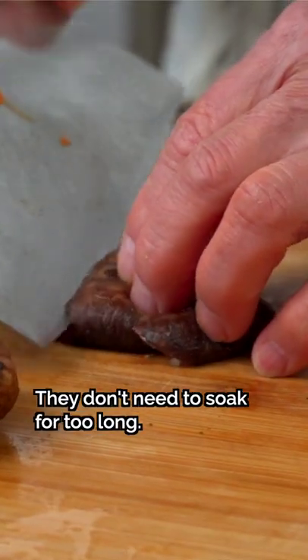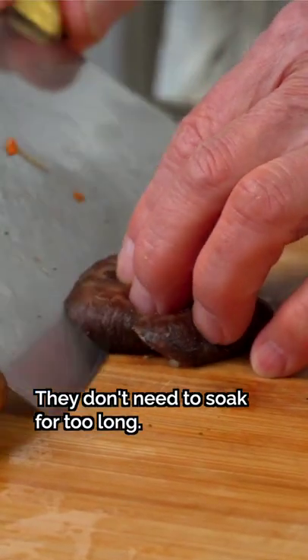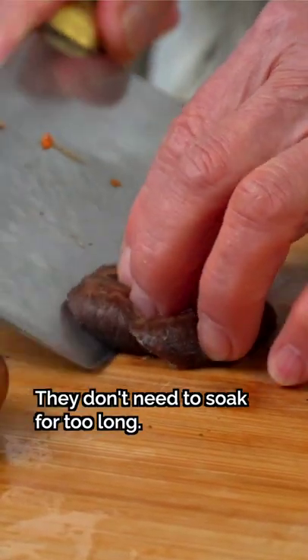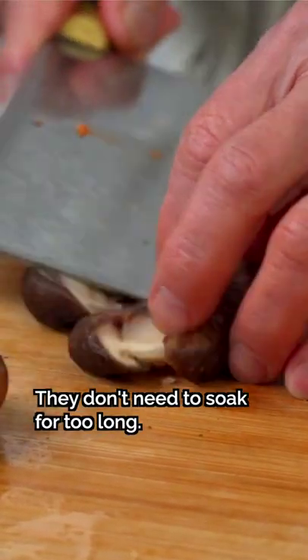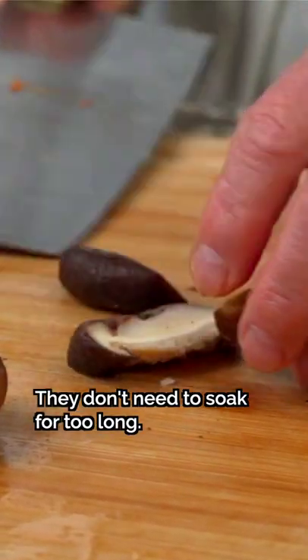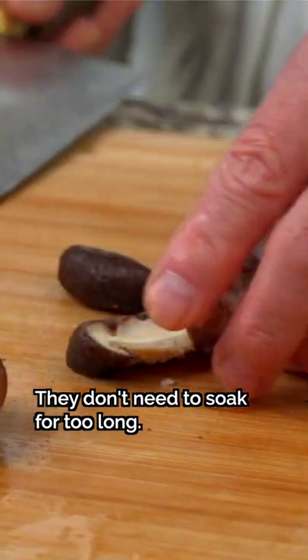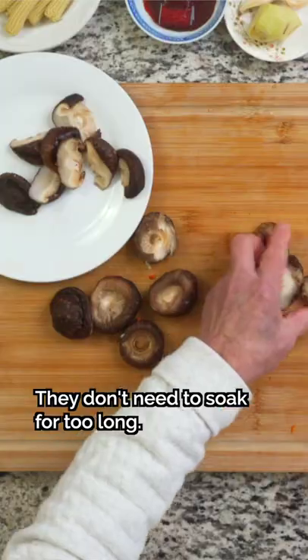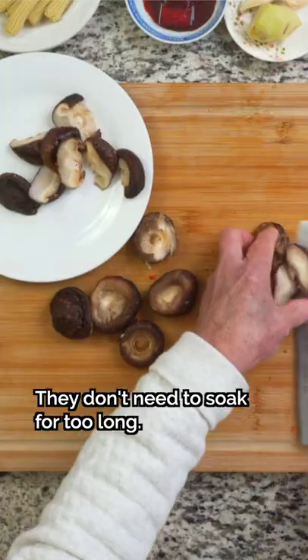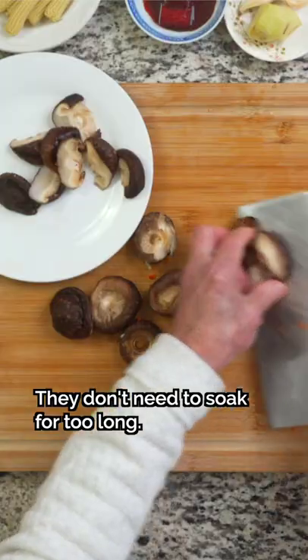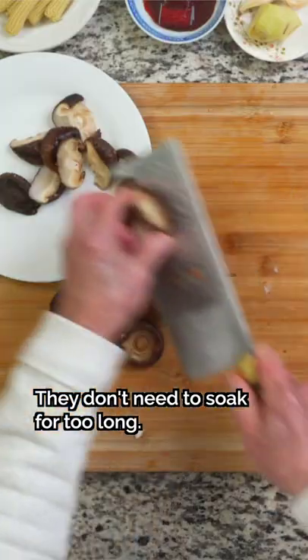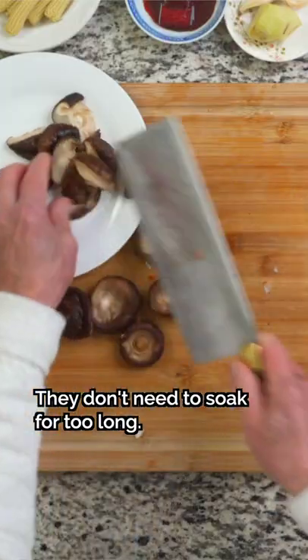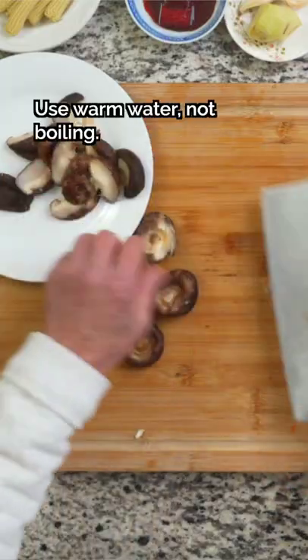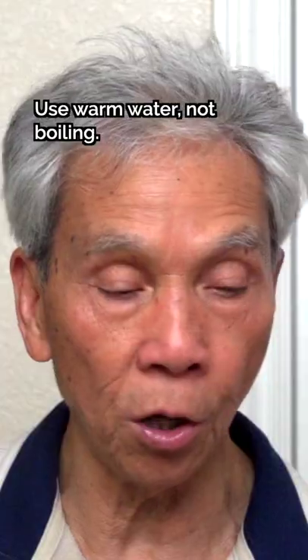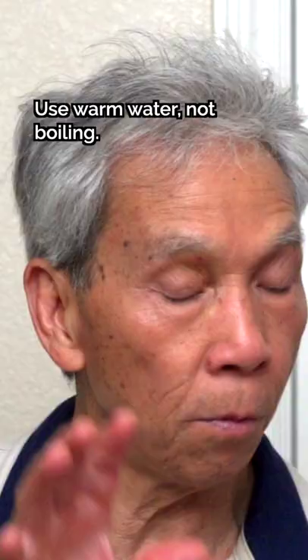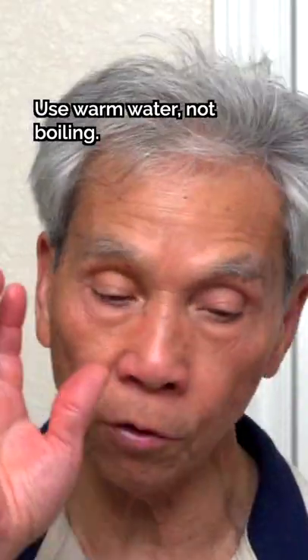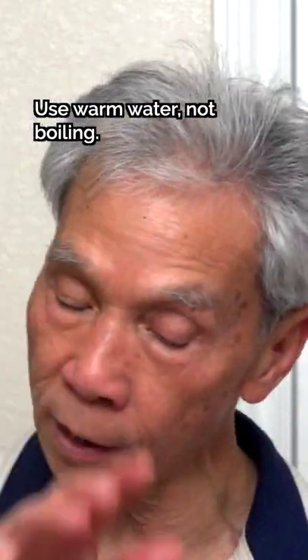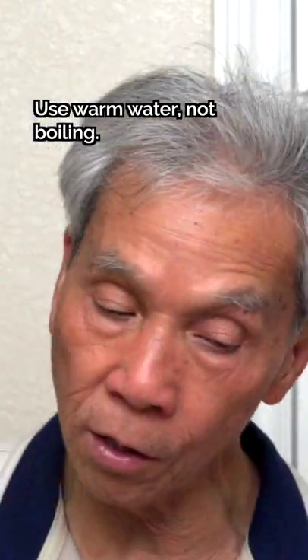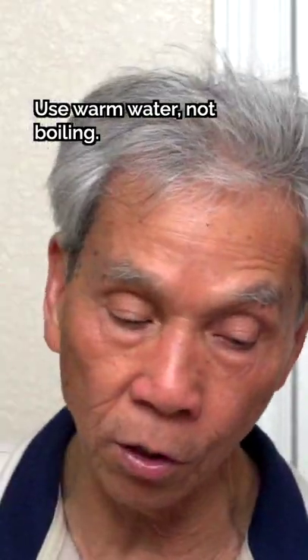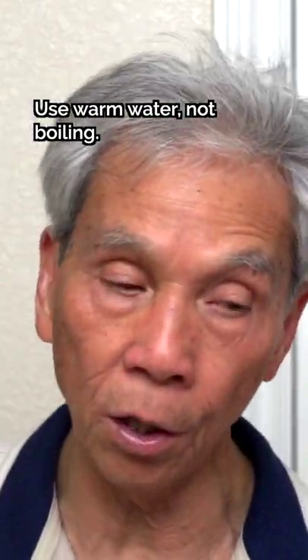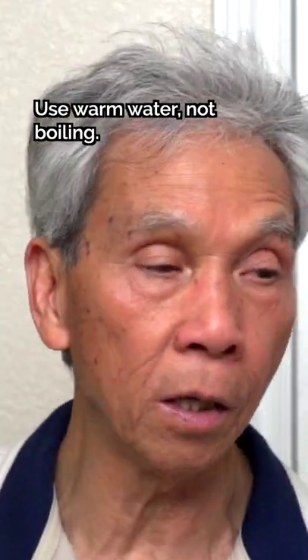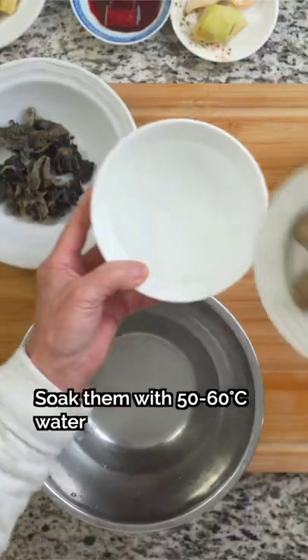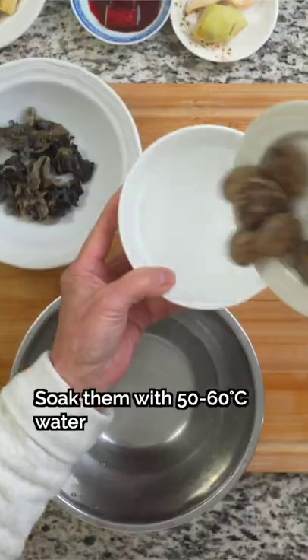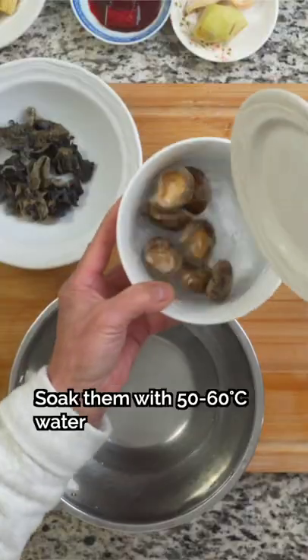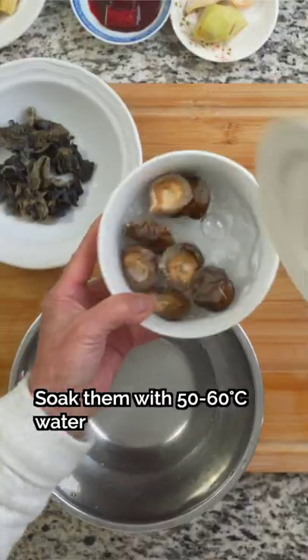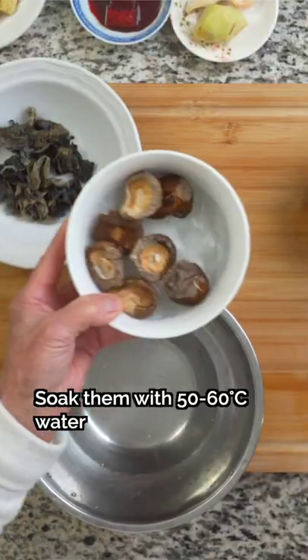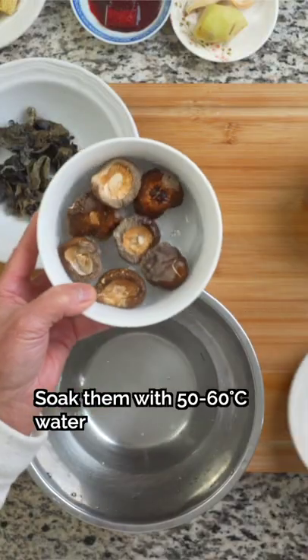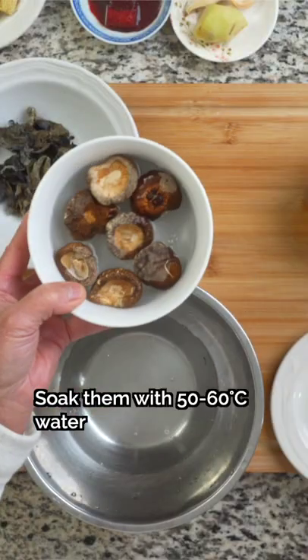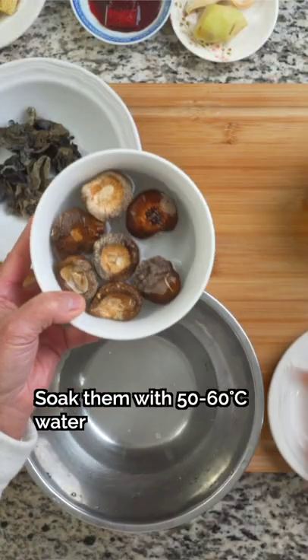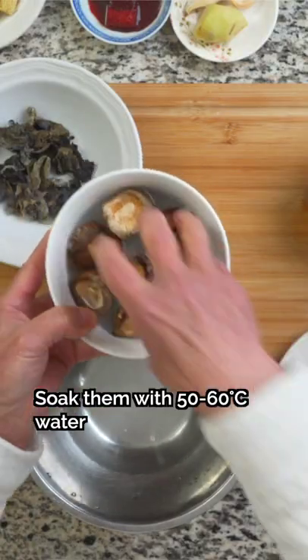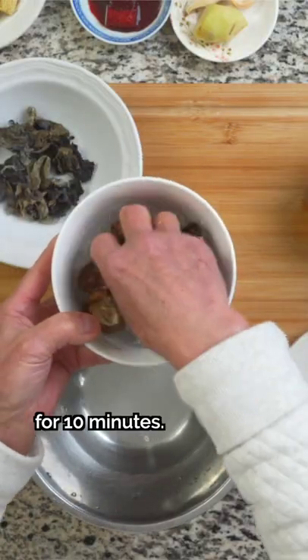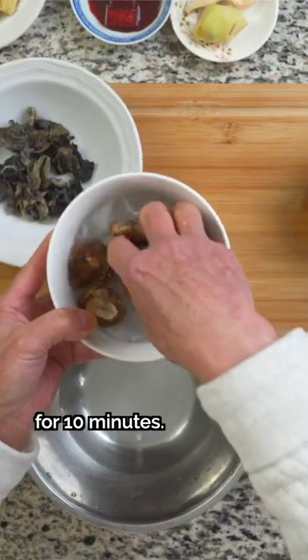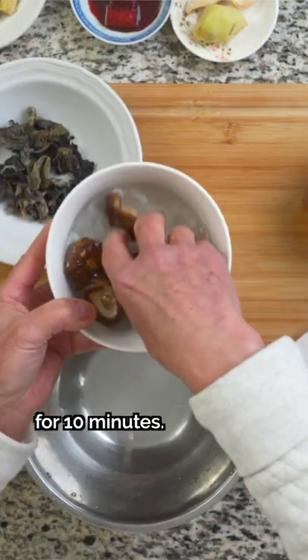You don't need to wash it for so long. Don't use hot water — use water at around 50-60 degrees, and soak for about 10 minutes.